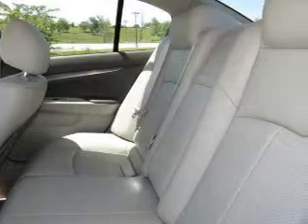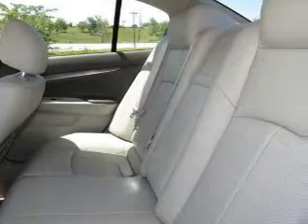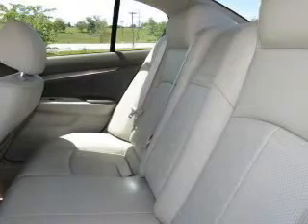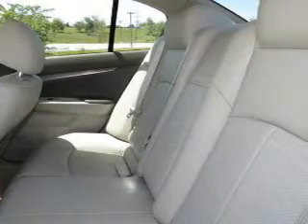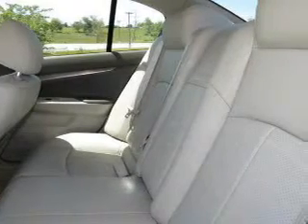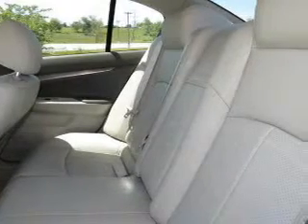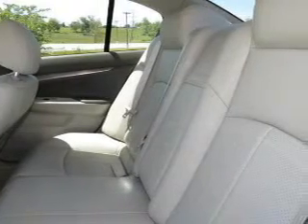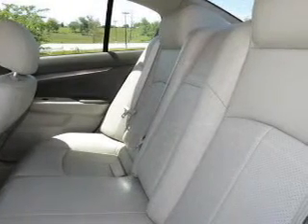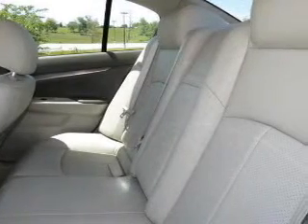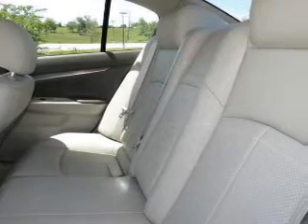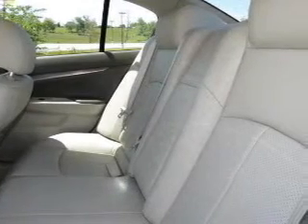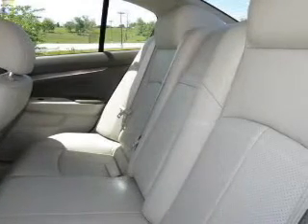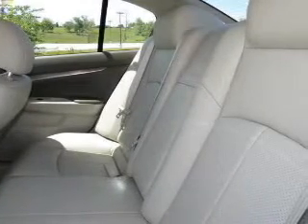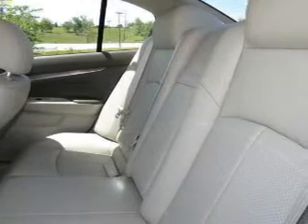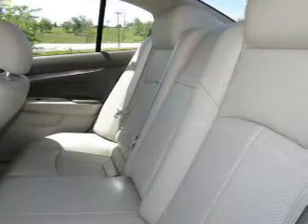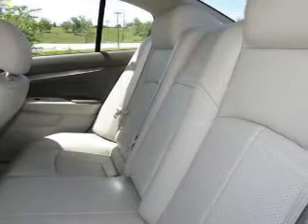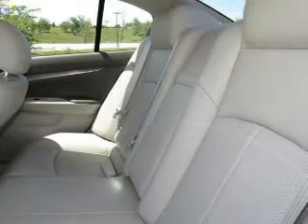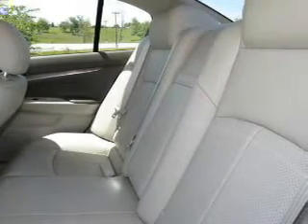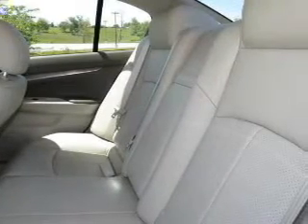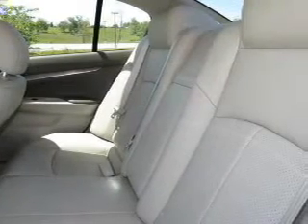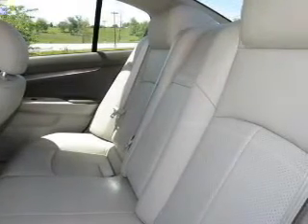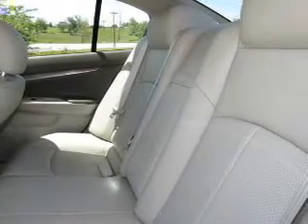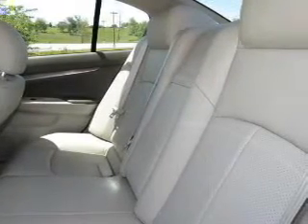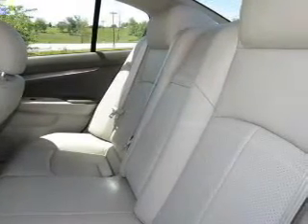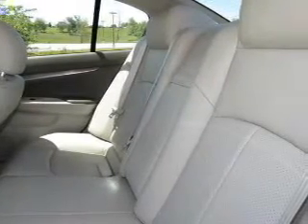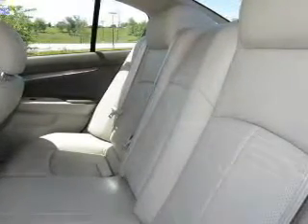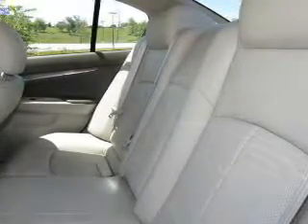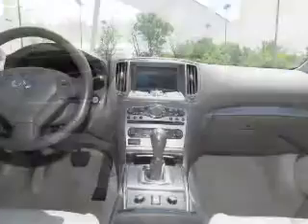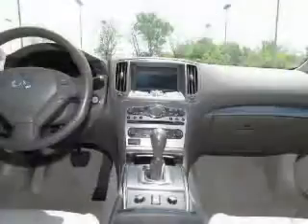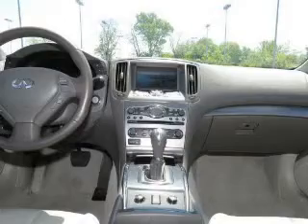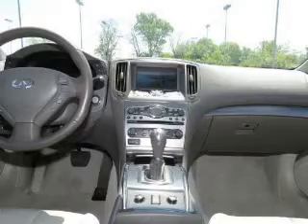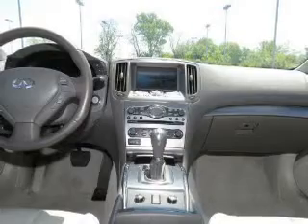Additional features include automatic climate control, tilt and telescopic steering wheel, an alarm system, and cruise control.